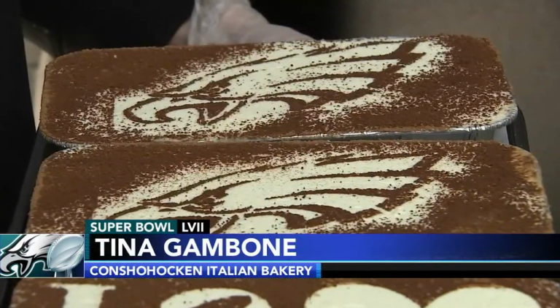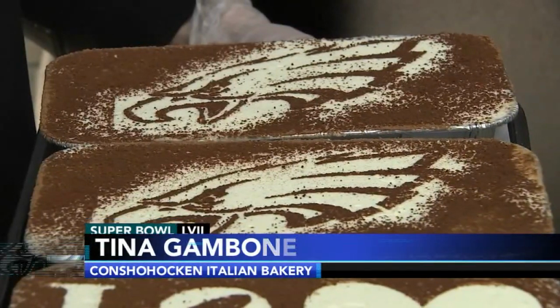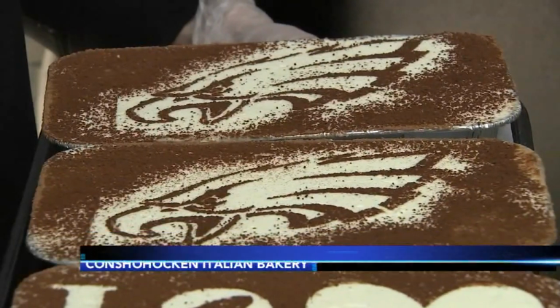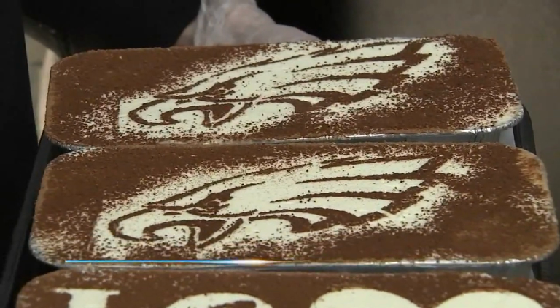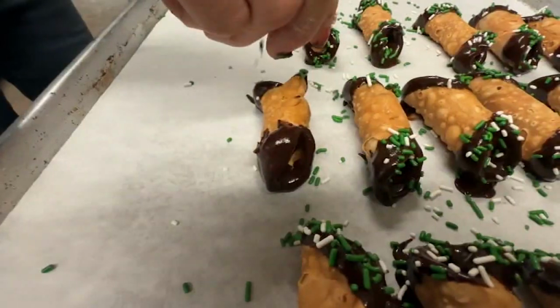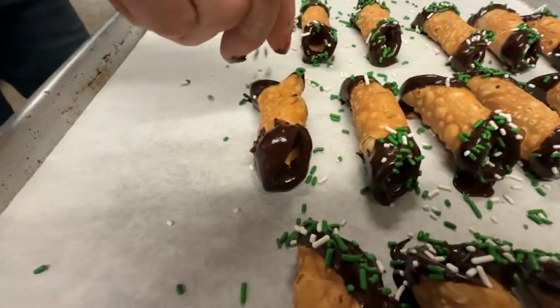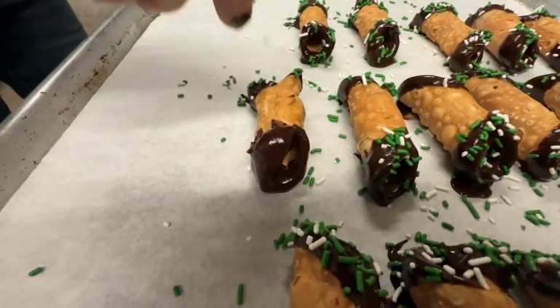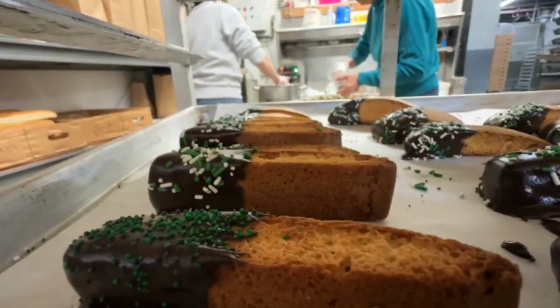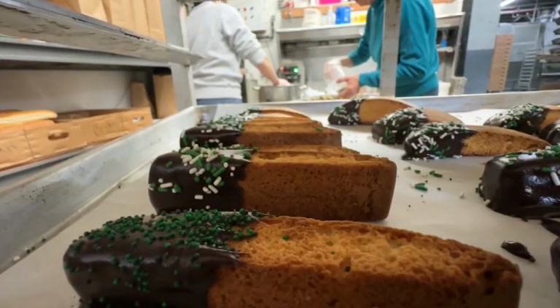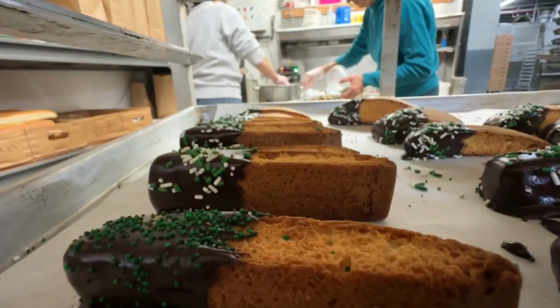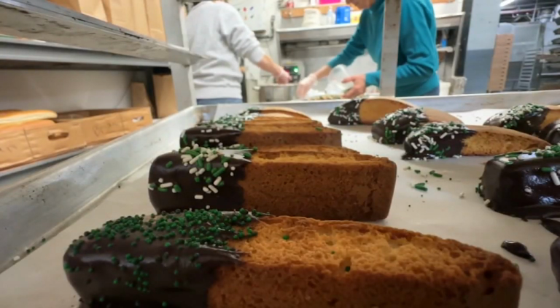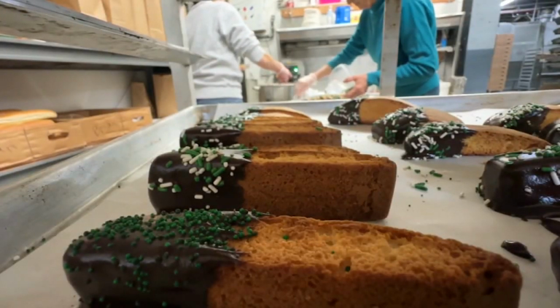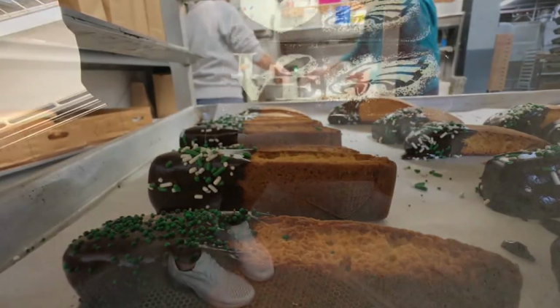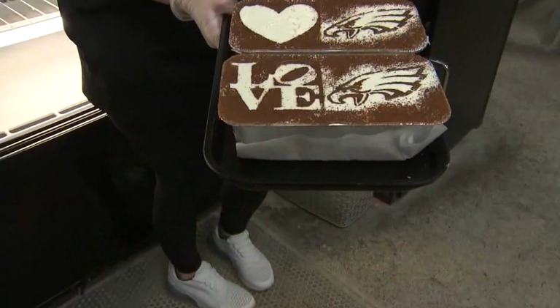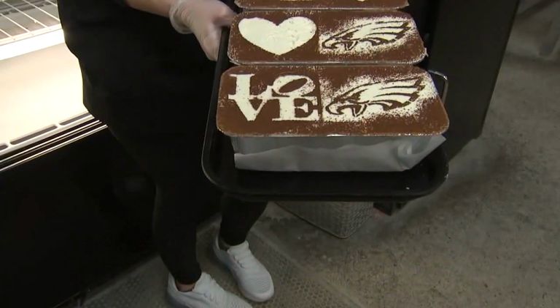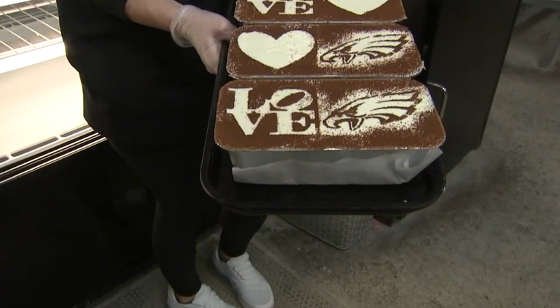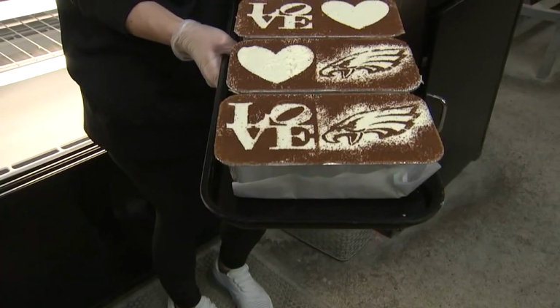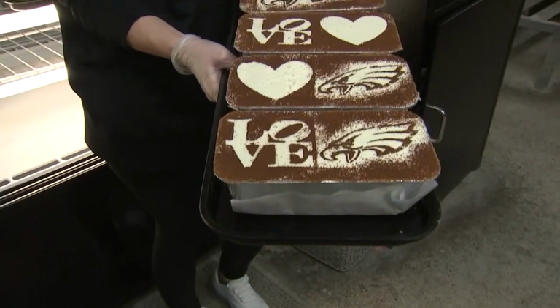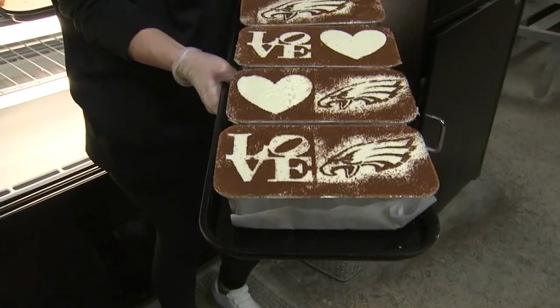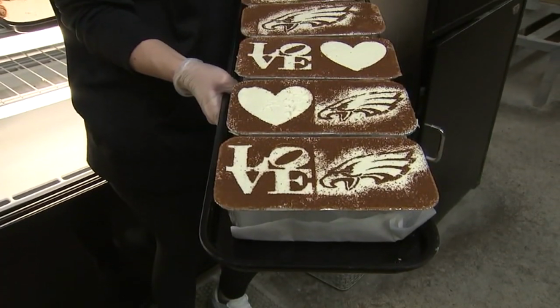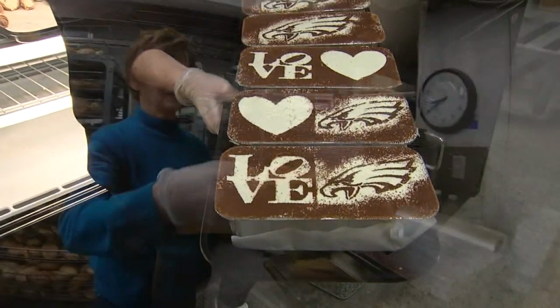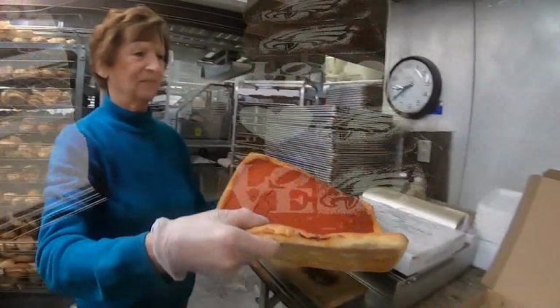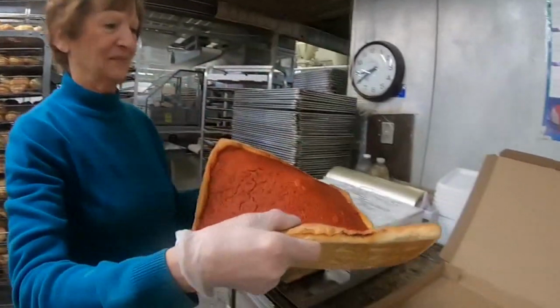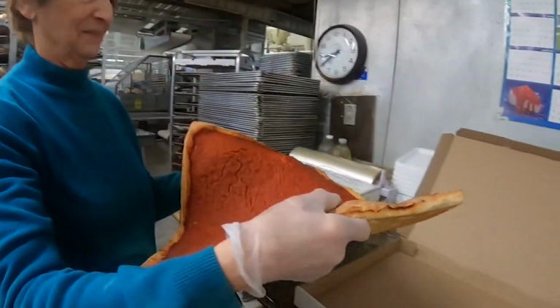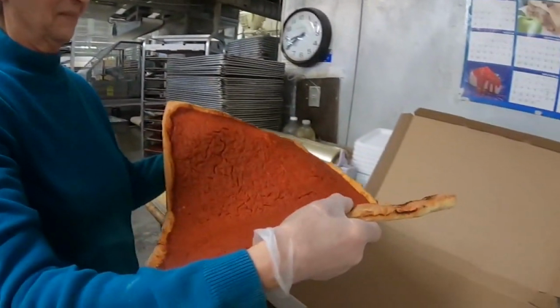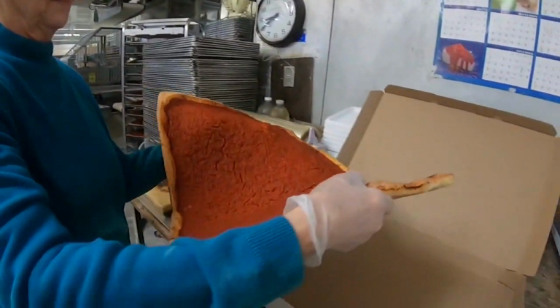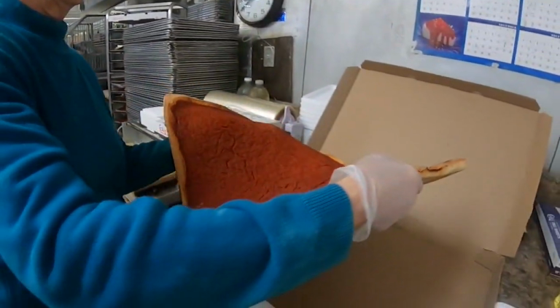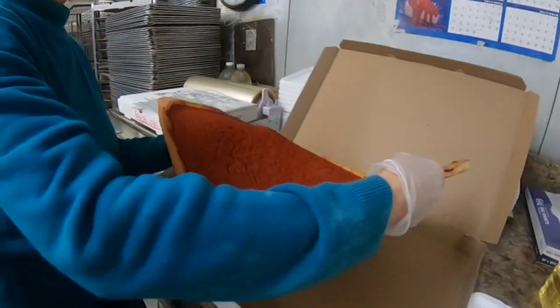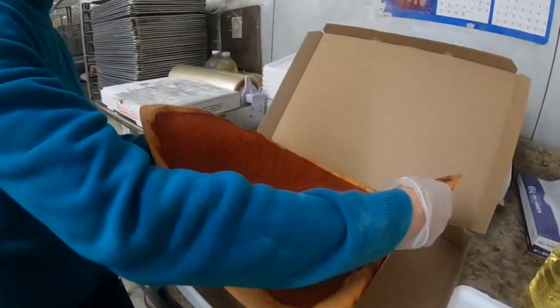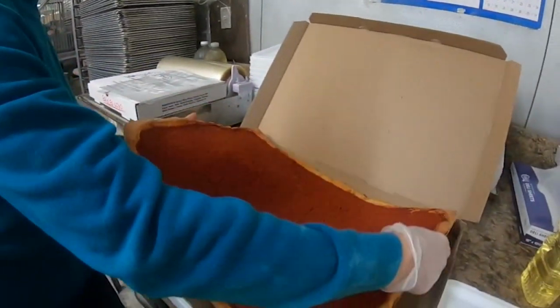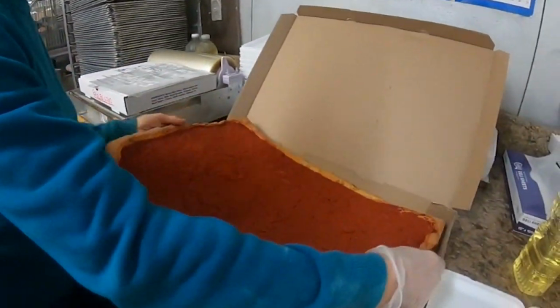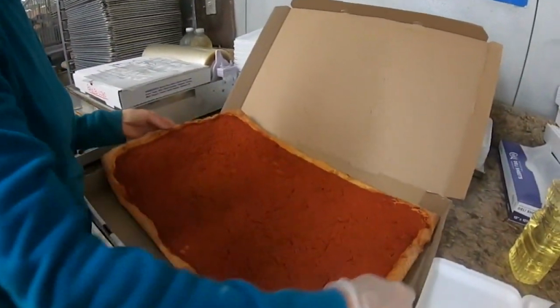This is probably busier than Christmas. Tiramisu, cannoli, cookies — lots of Eagles delights — but the tomato pies are their signature product.